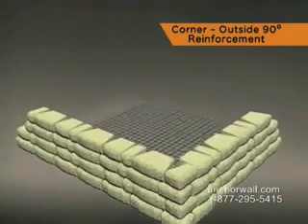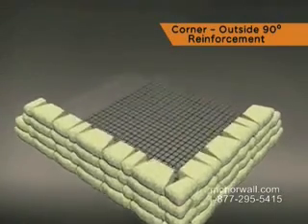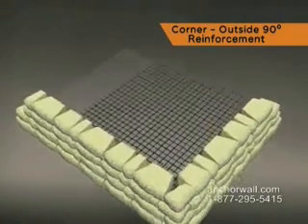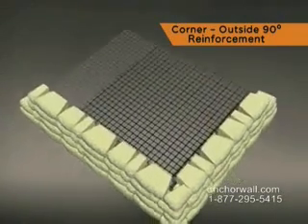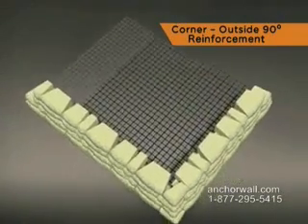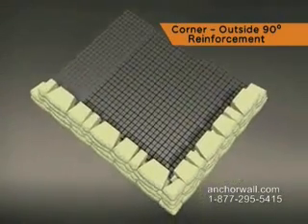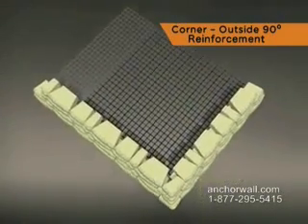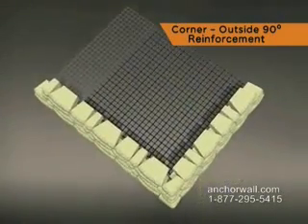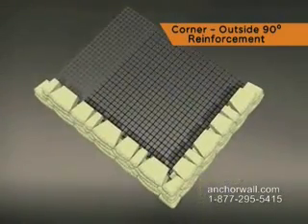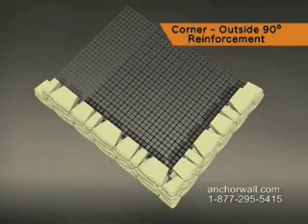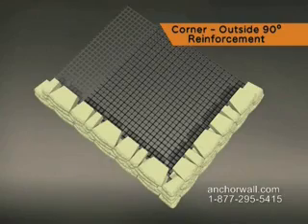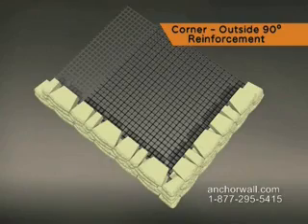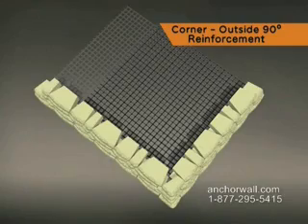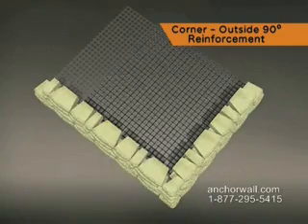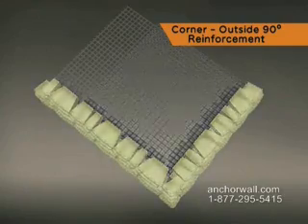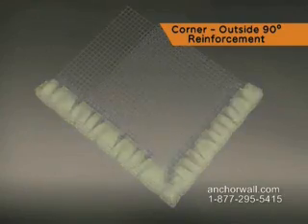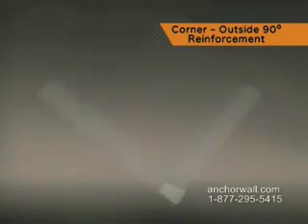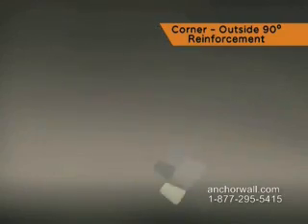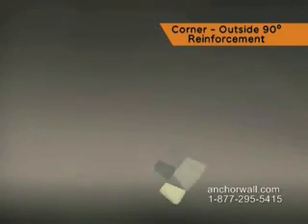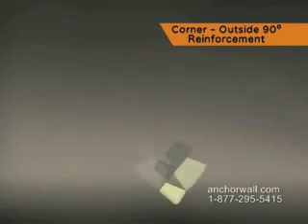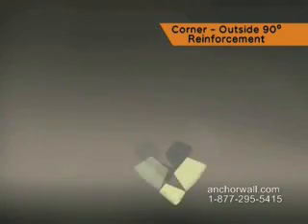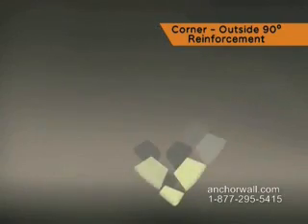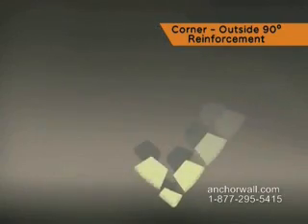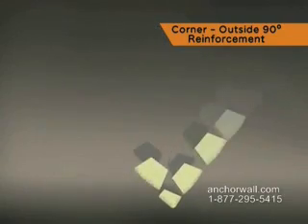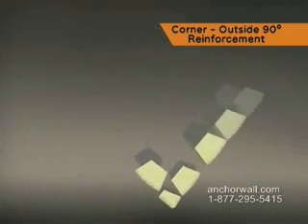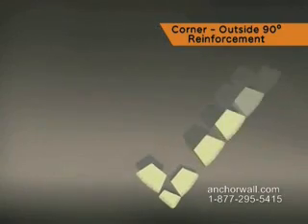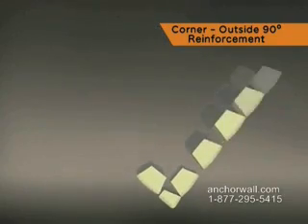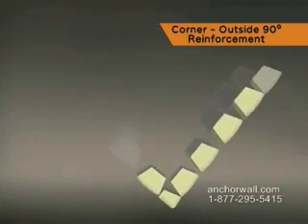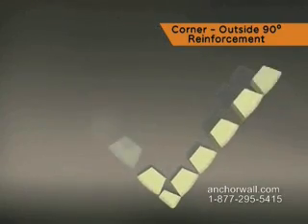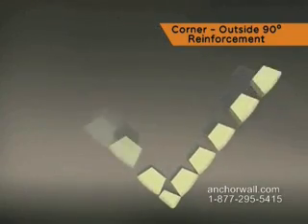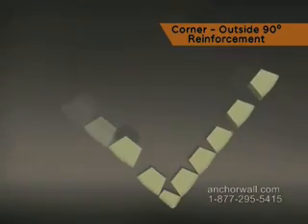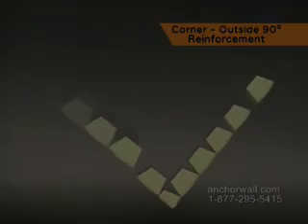After consulting the plan, dig the trench, build the leveling pad, and install the base course using best practices.